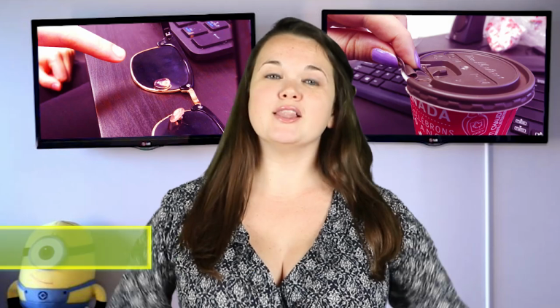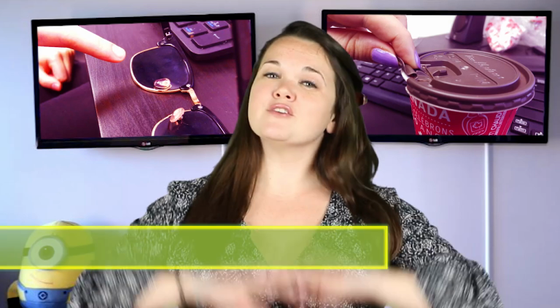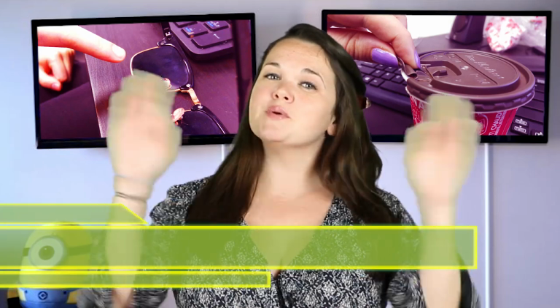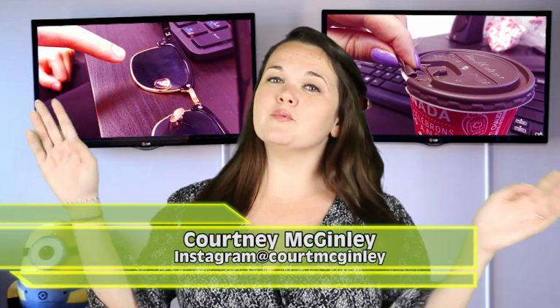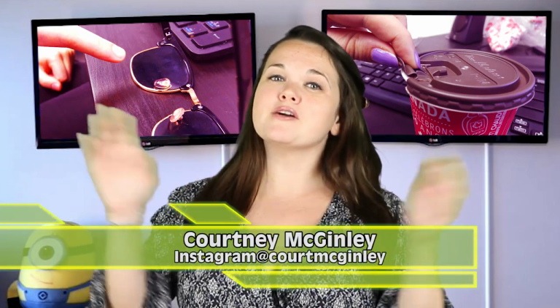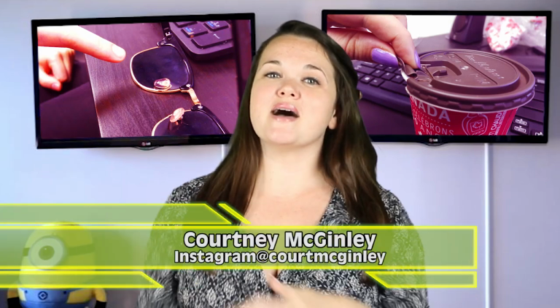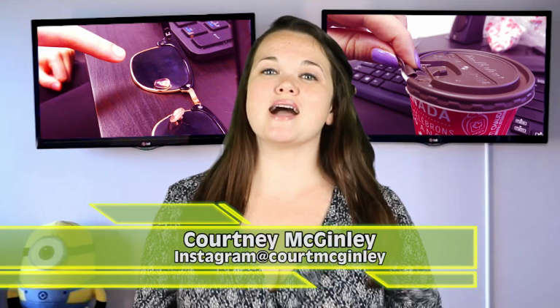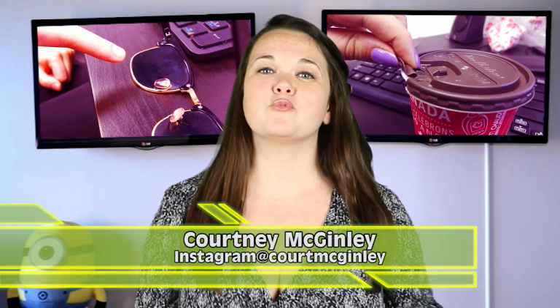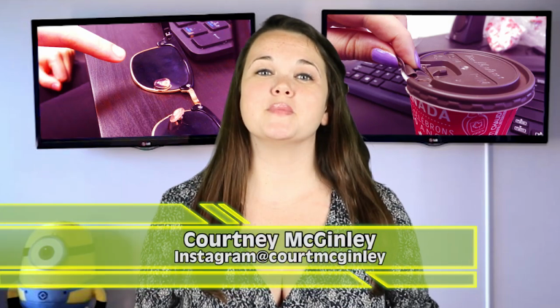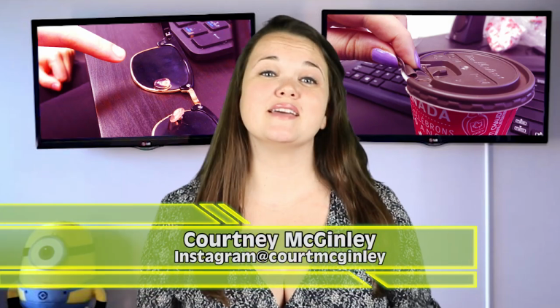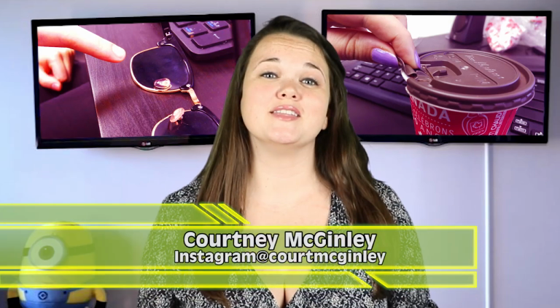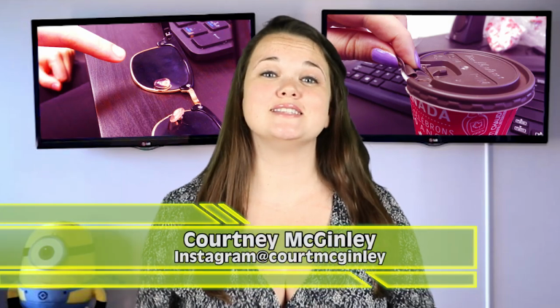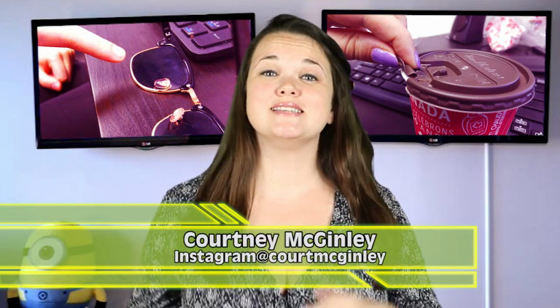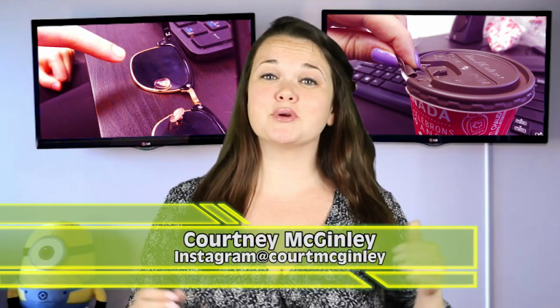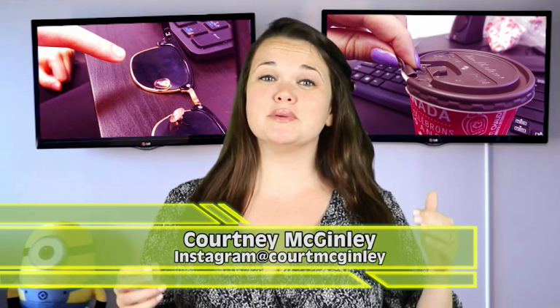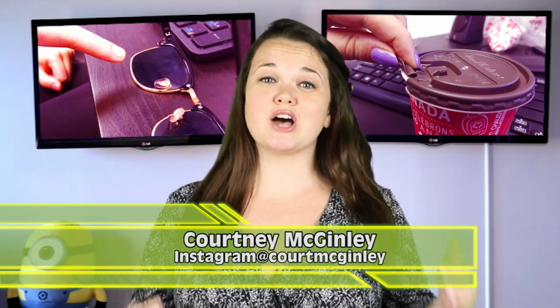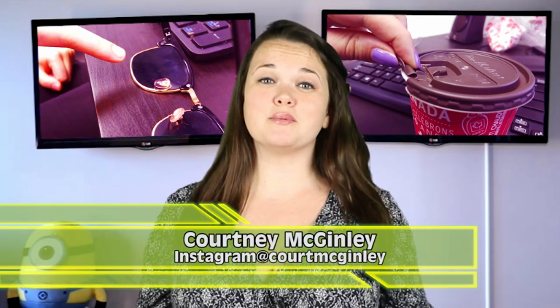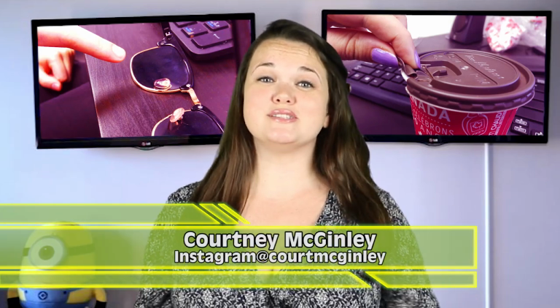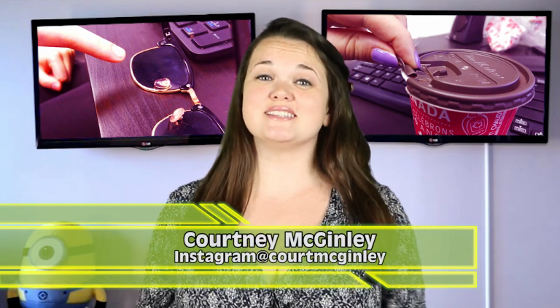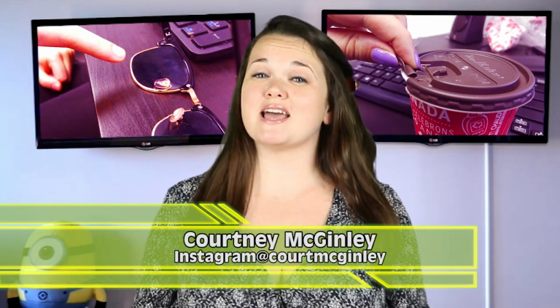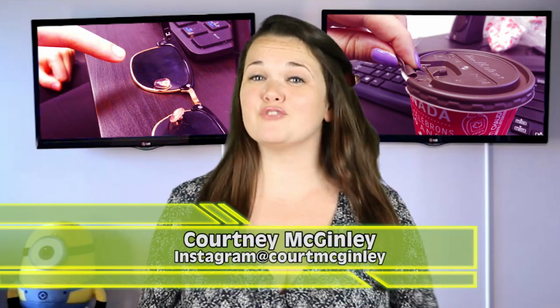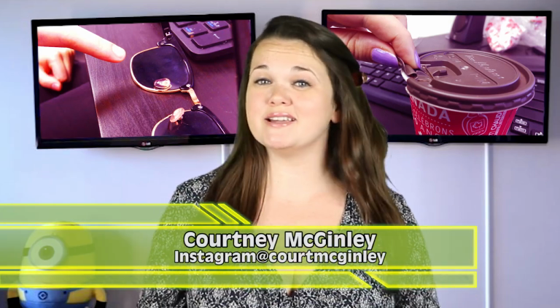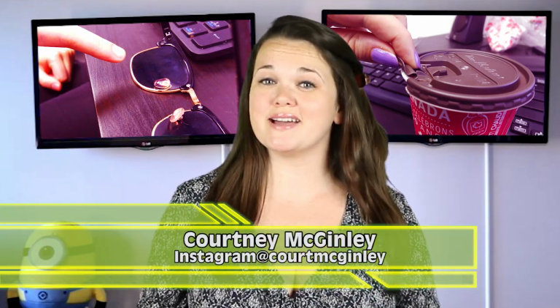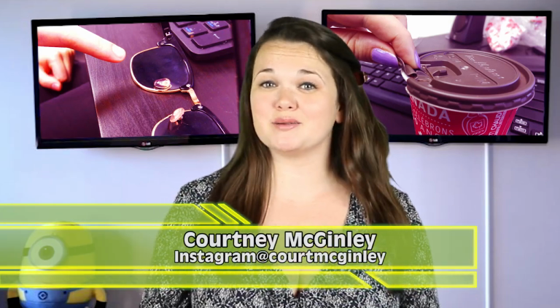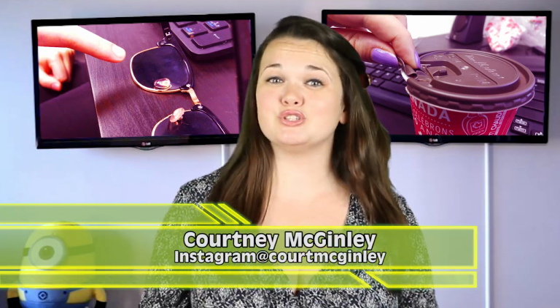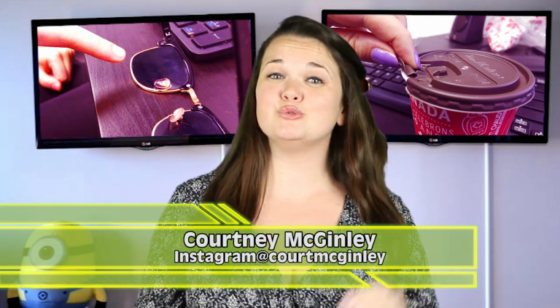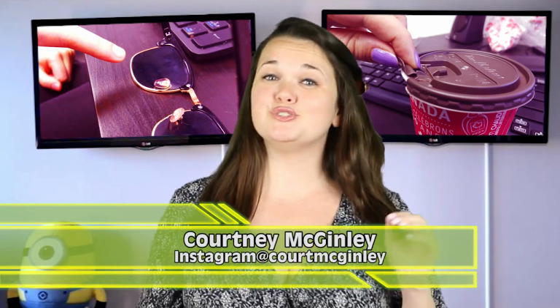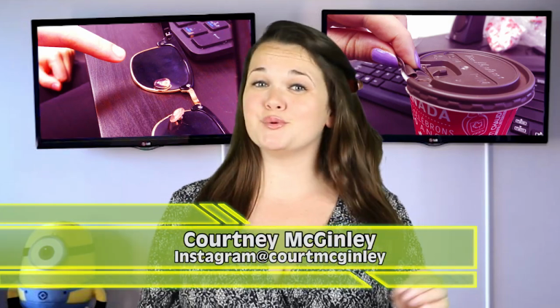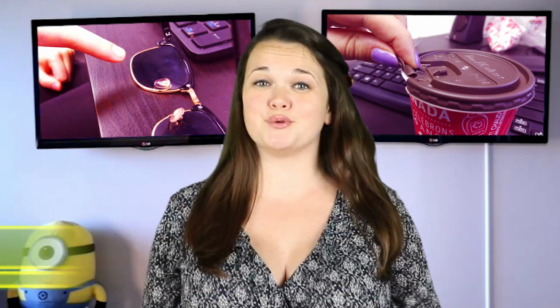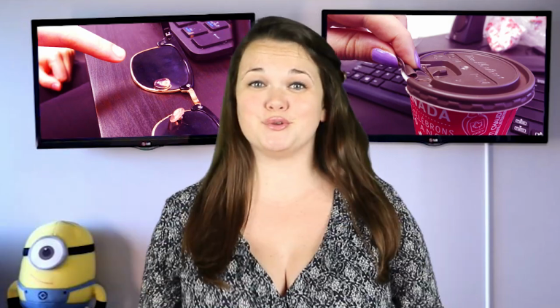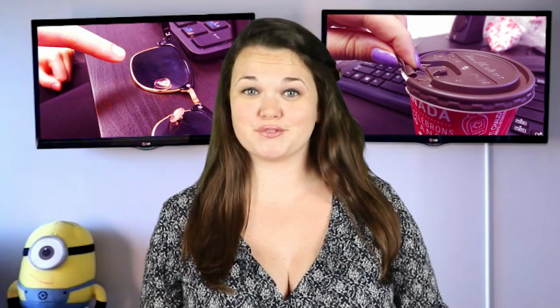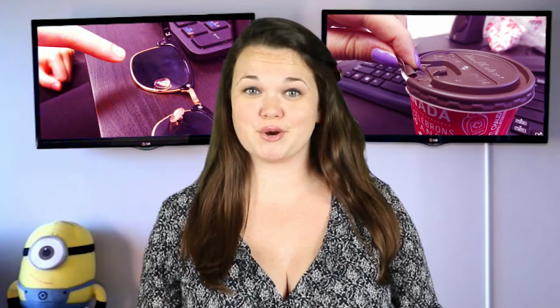Hello everyone and welcome back, I'm Courtney McGinley. Today we are going to be talking about 6 everyday items you don't know the use for.